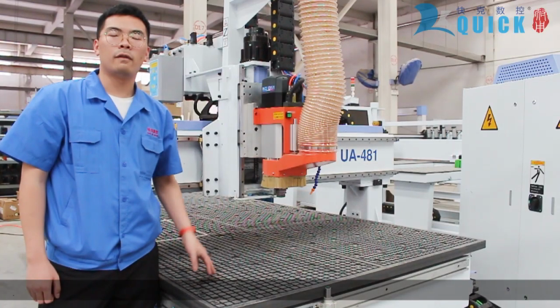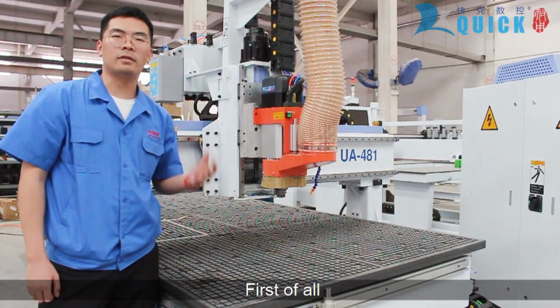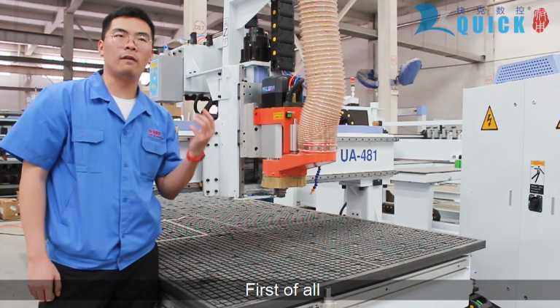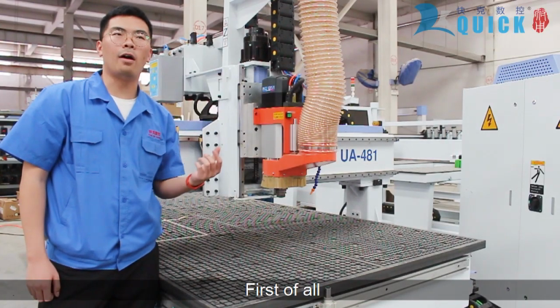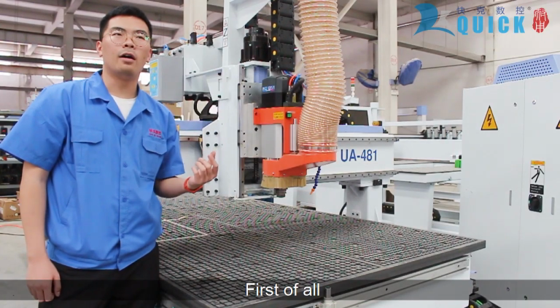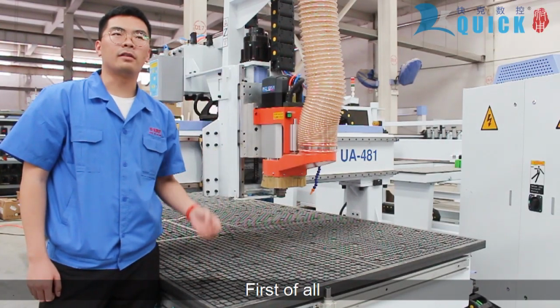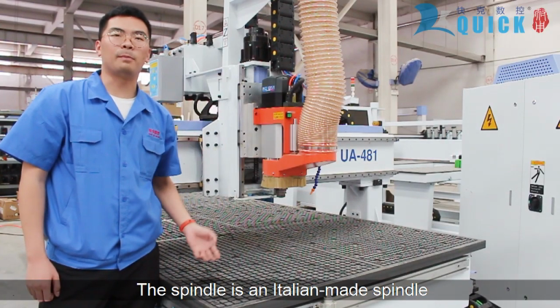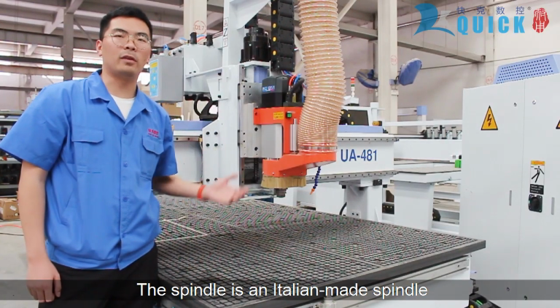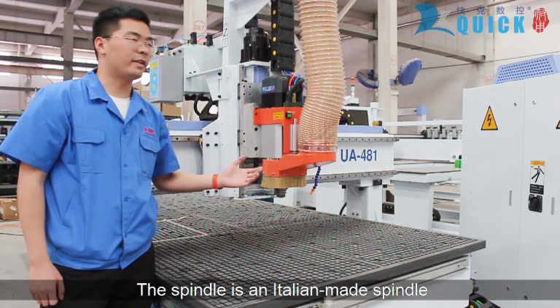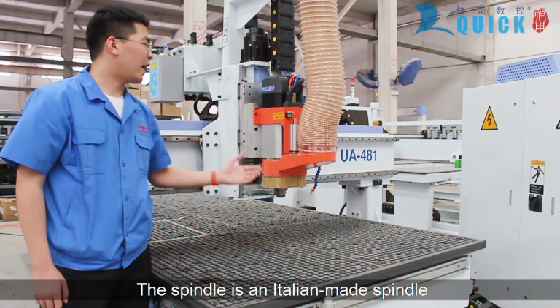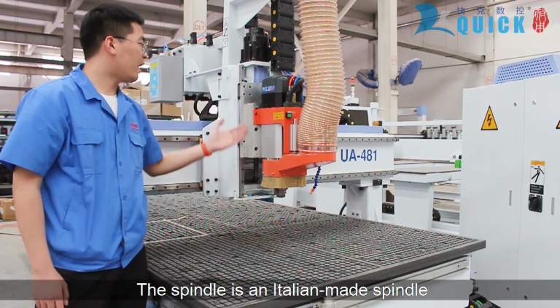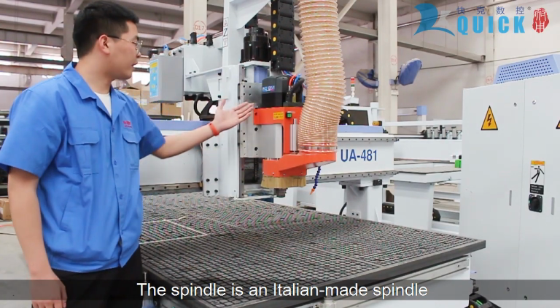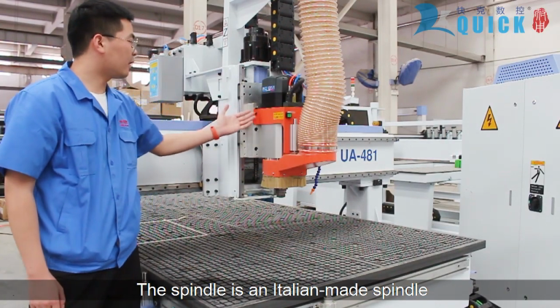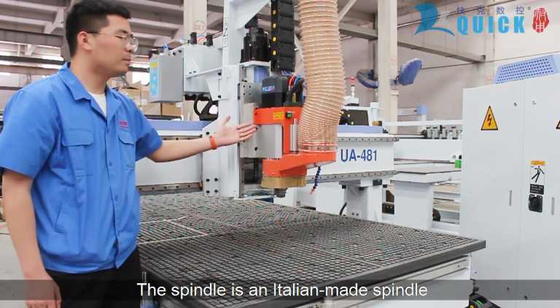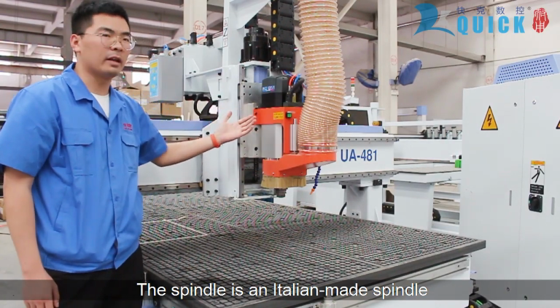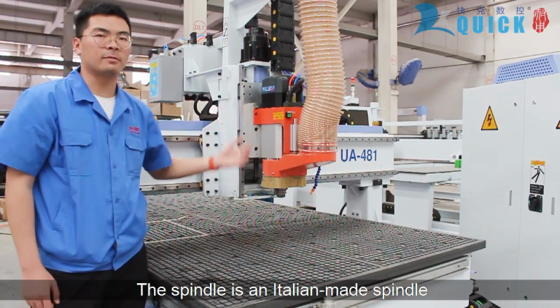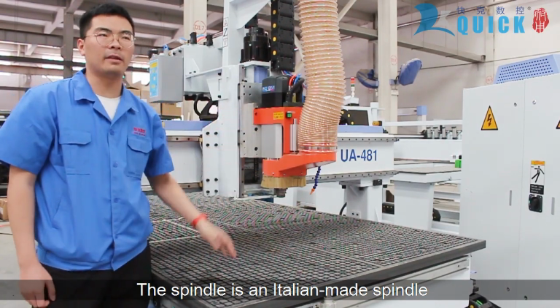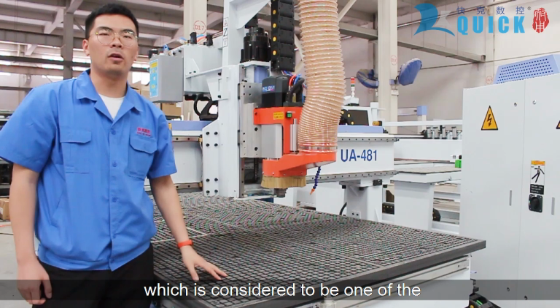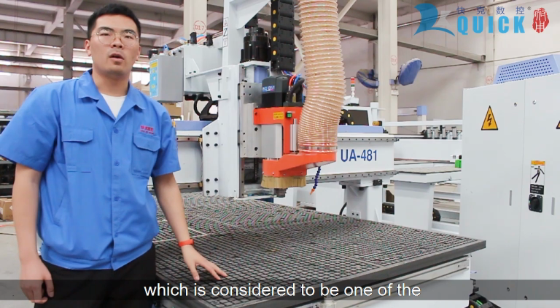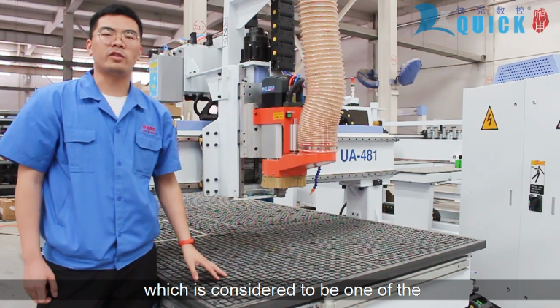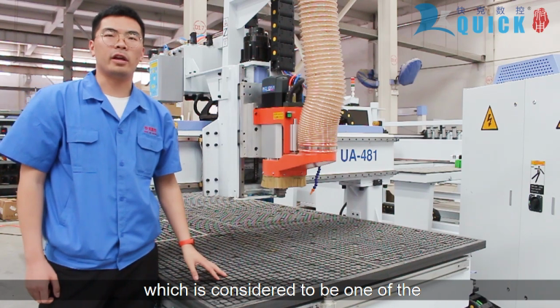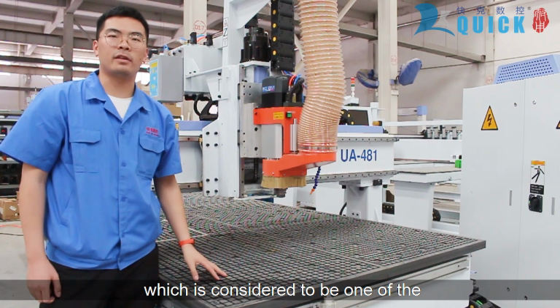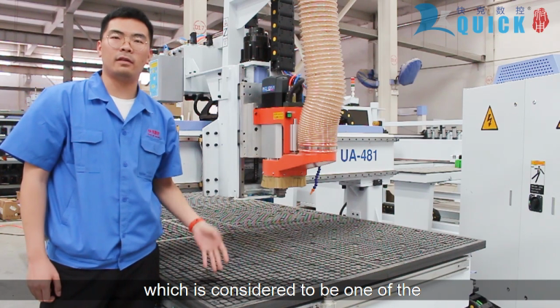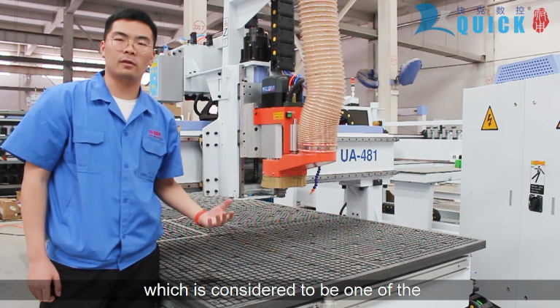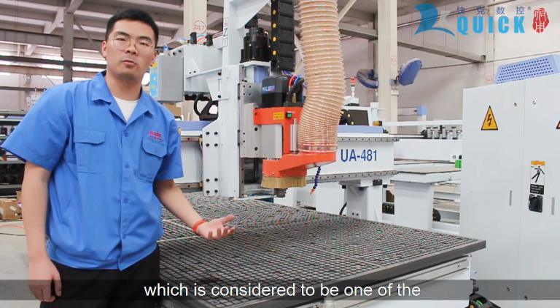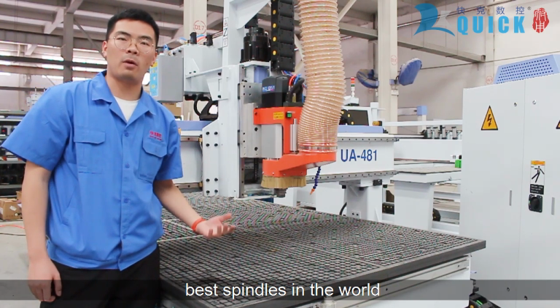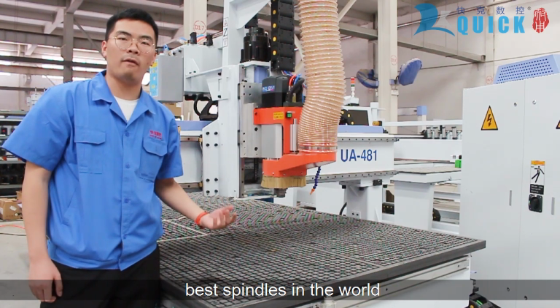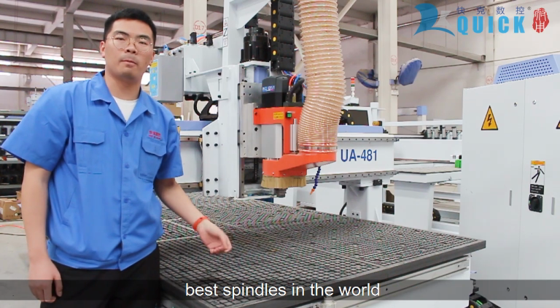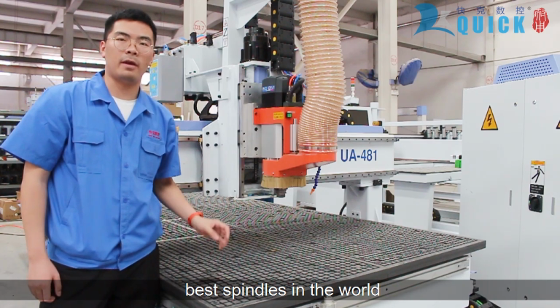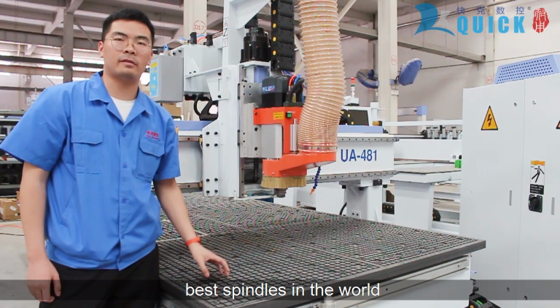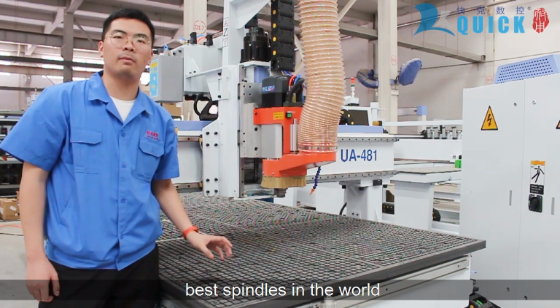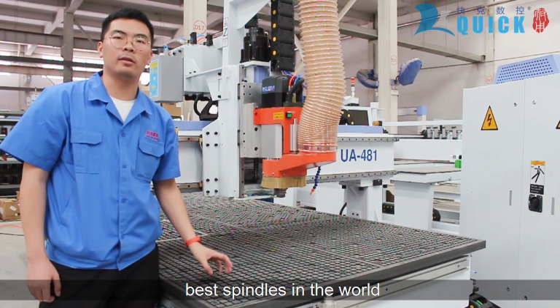First of all, the spindle is an Italian-made spindle, which is considered to be one of the best spindles in the world.